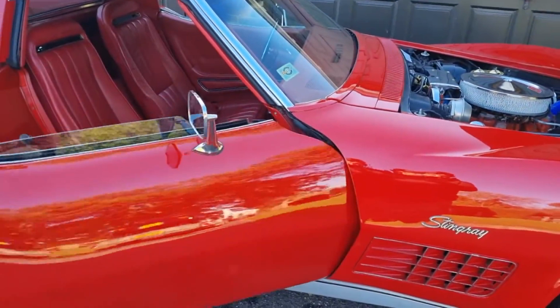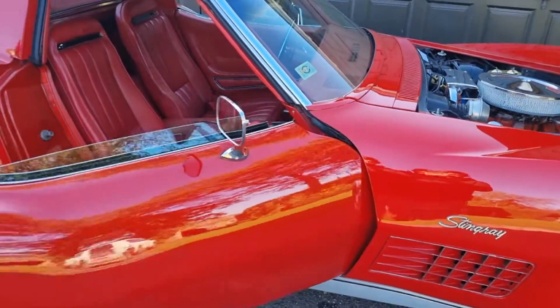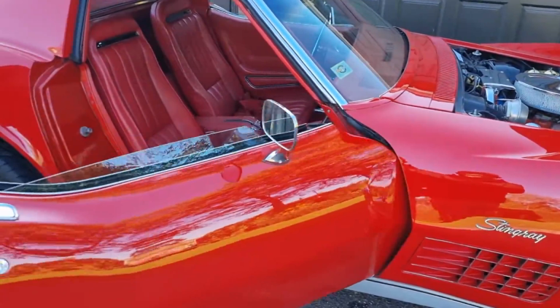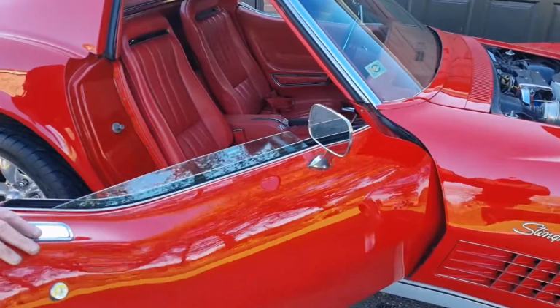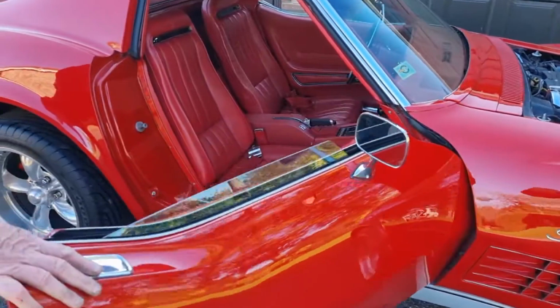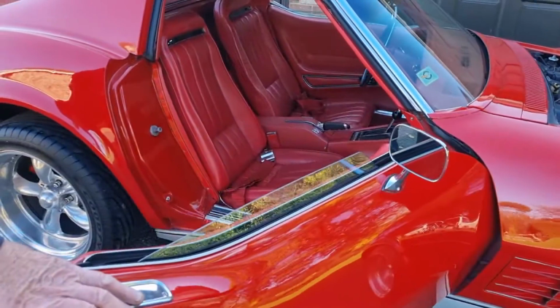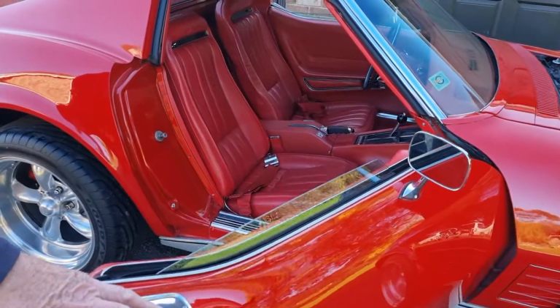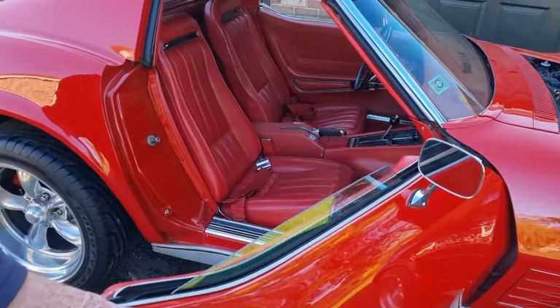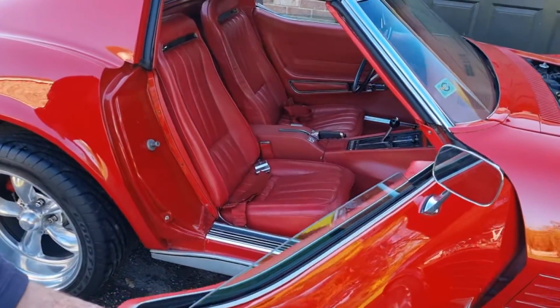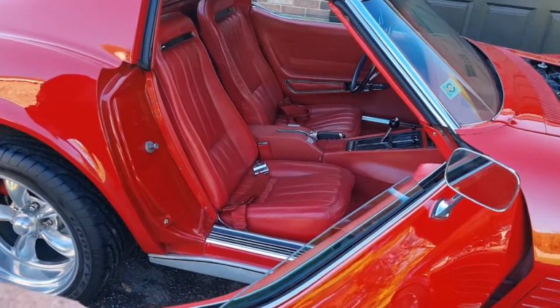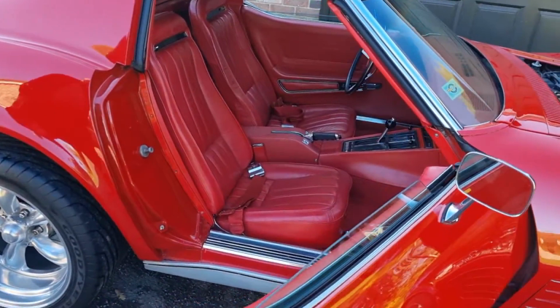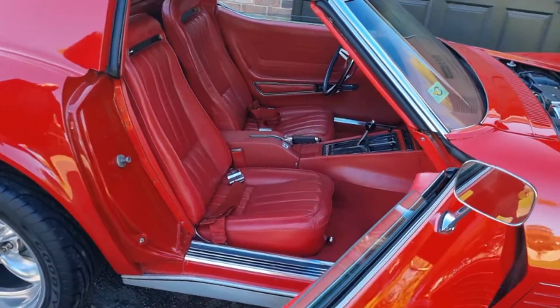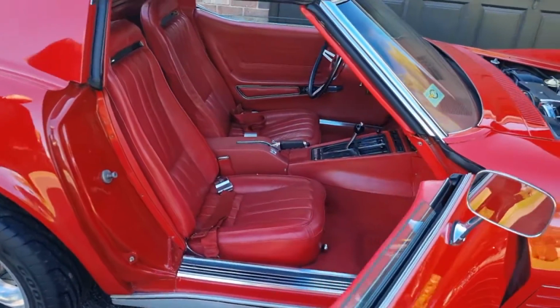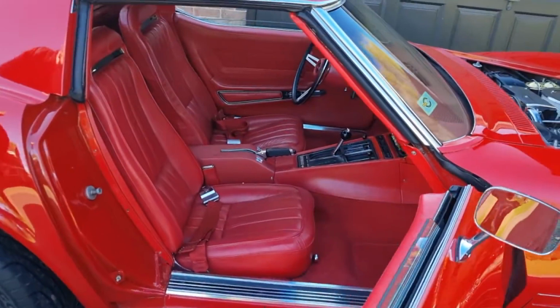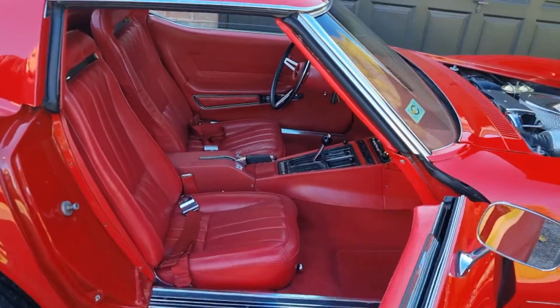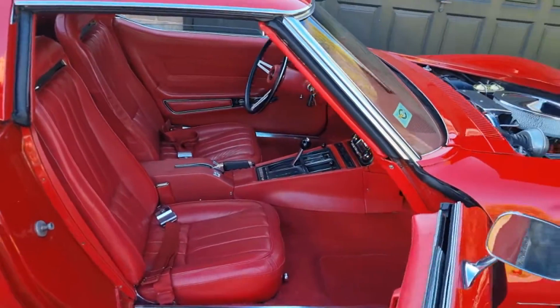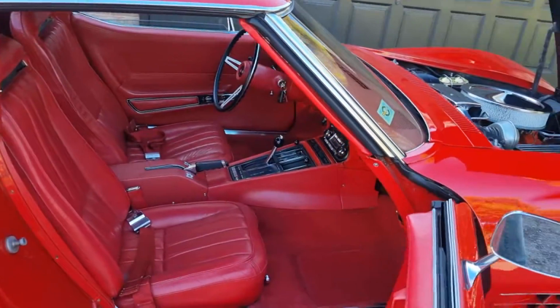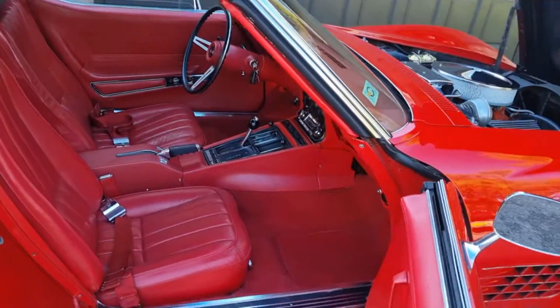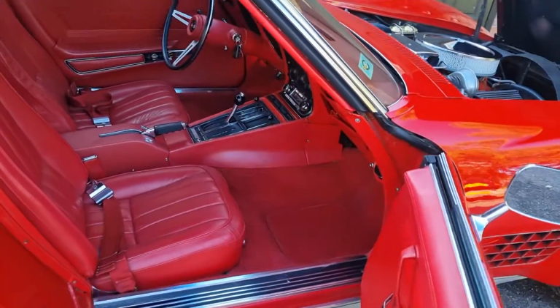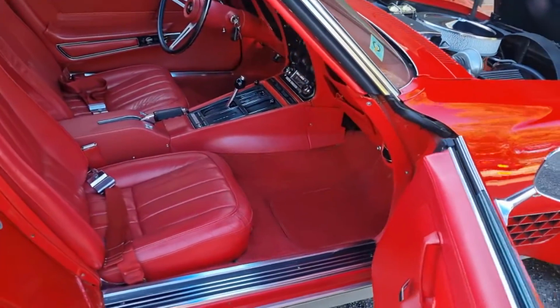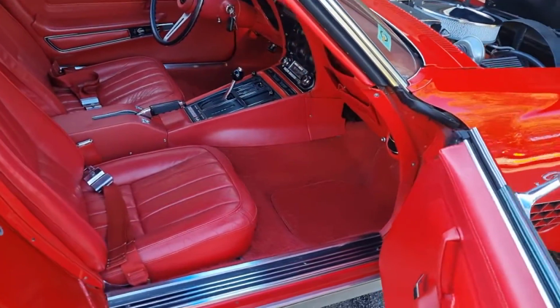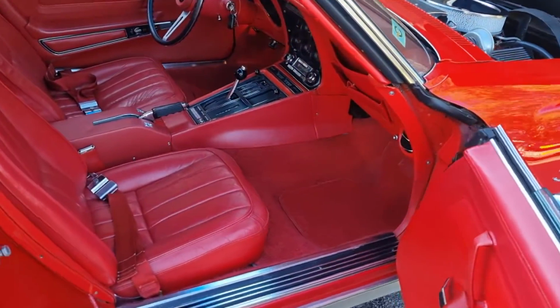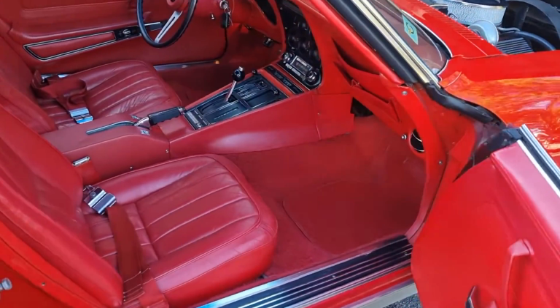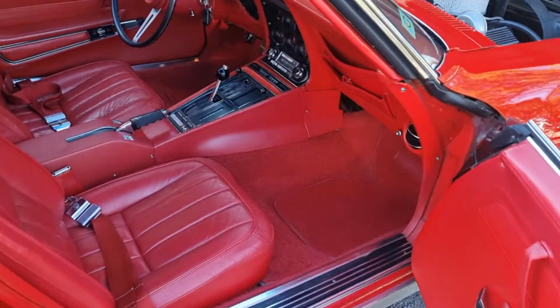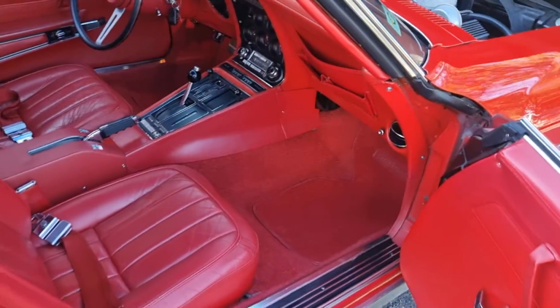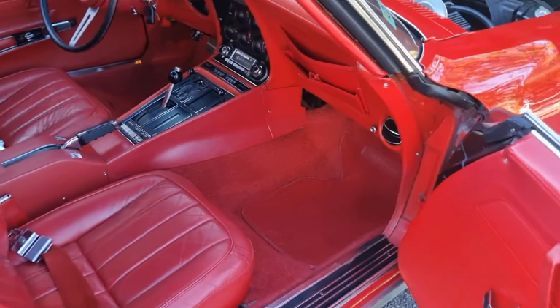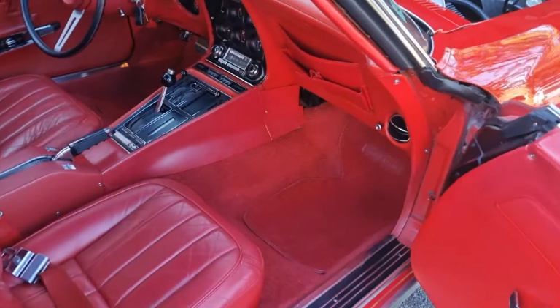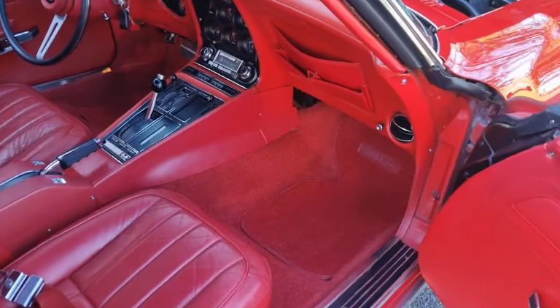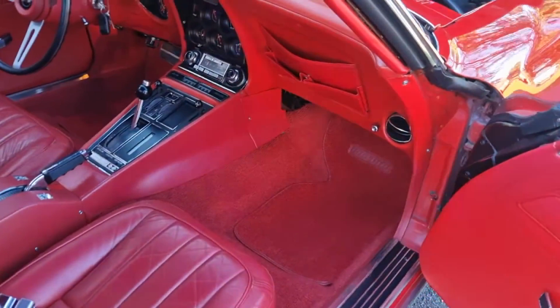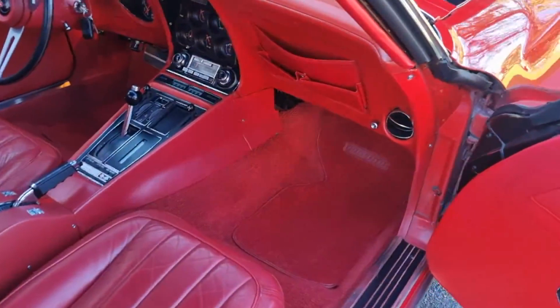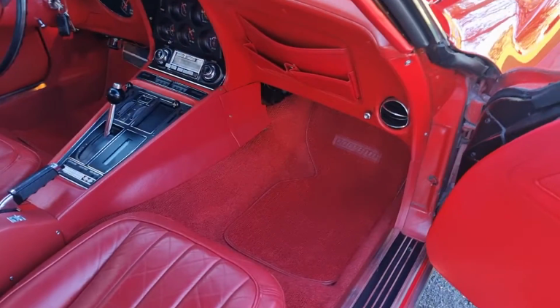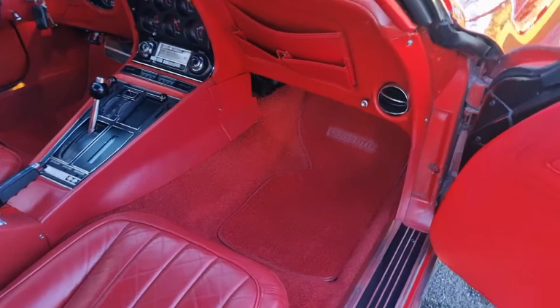If you can see the instrument cluster, the dash, and the original radio in the car.